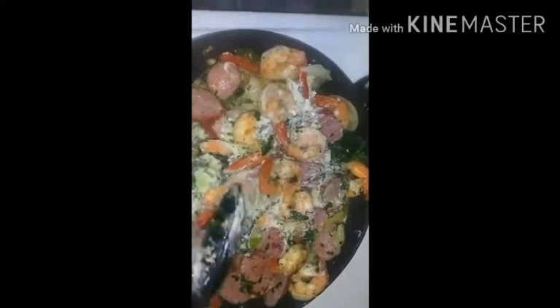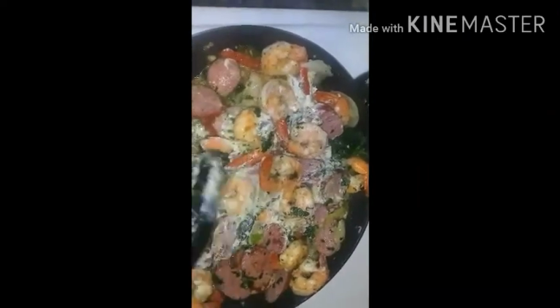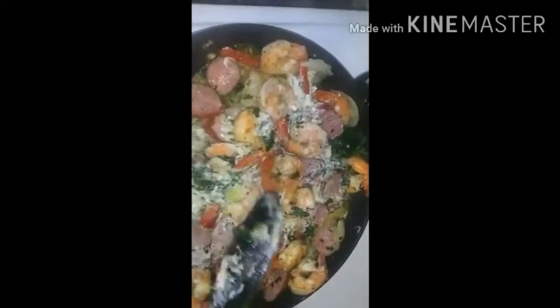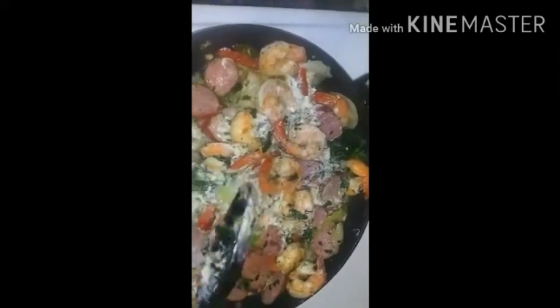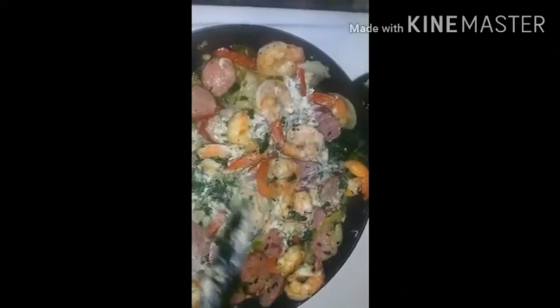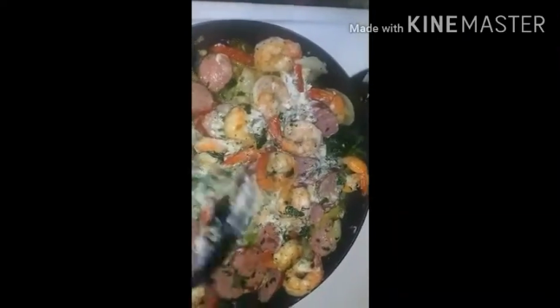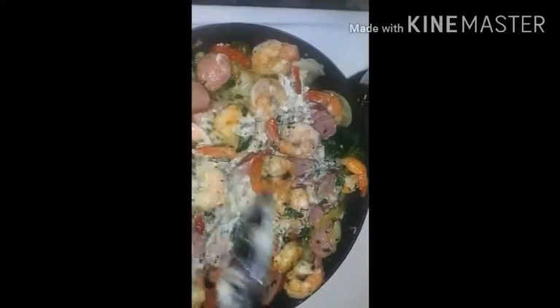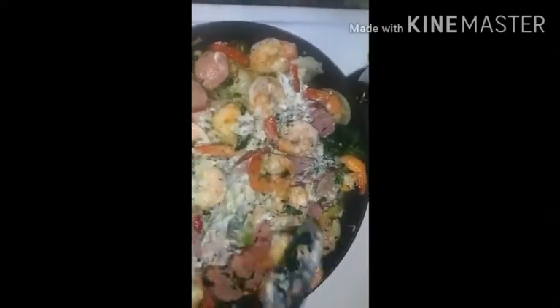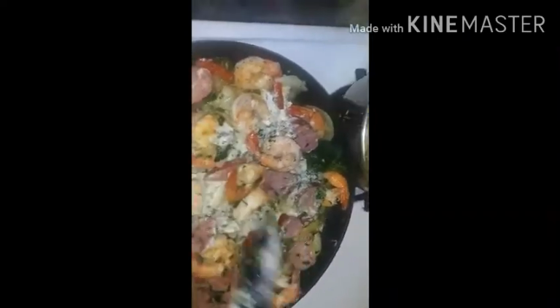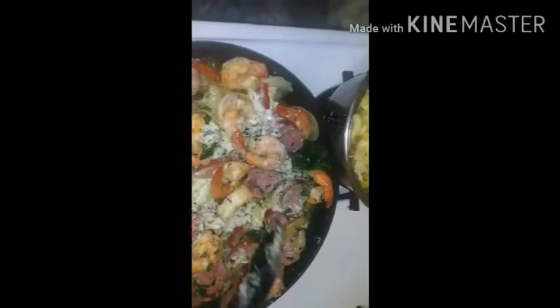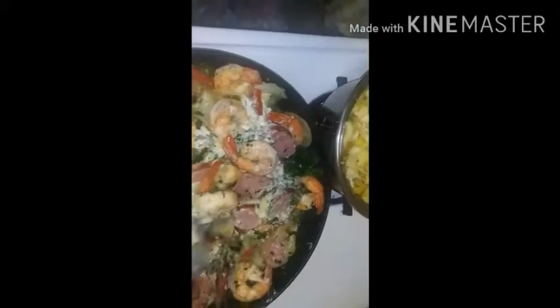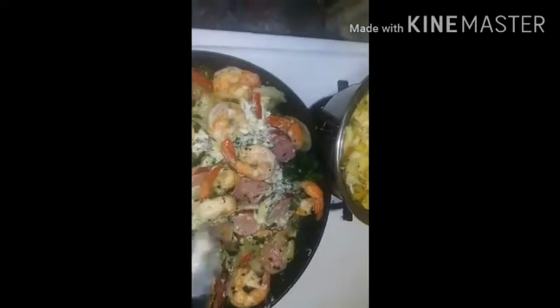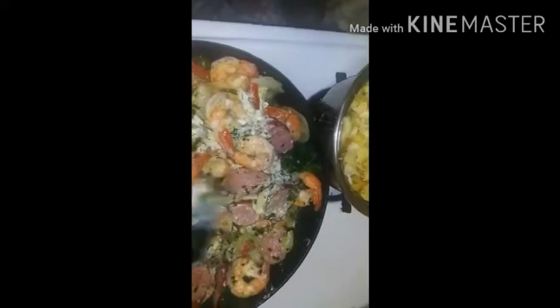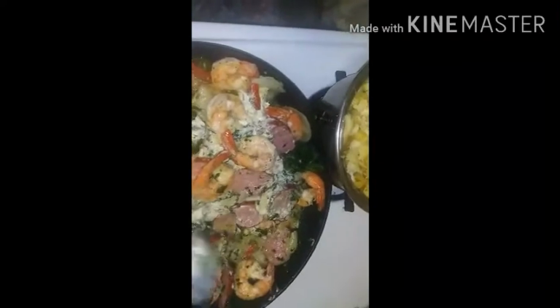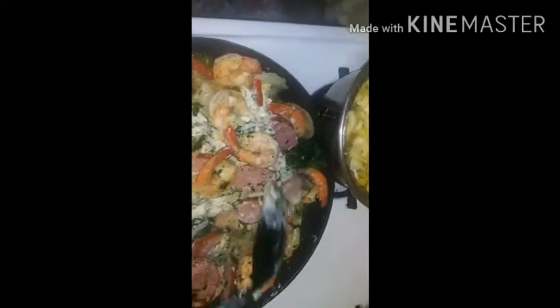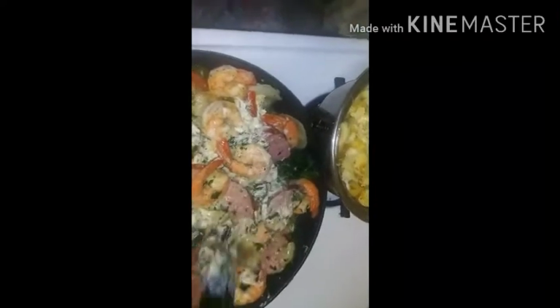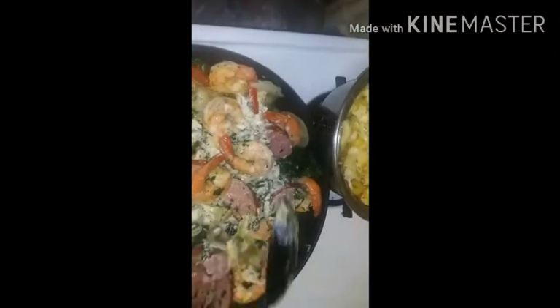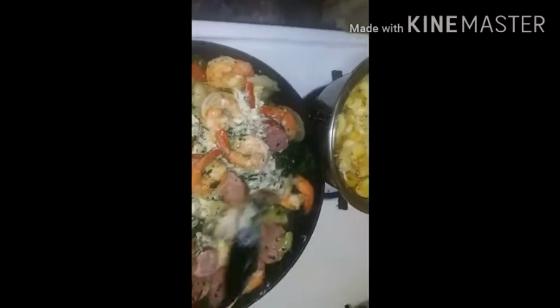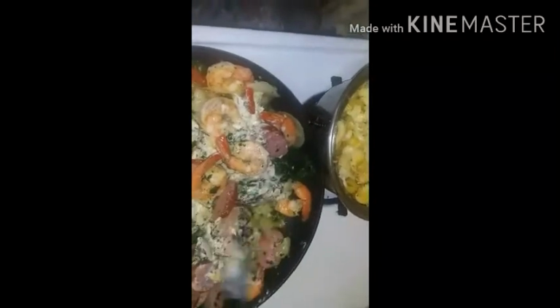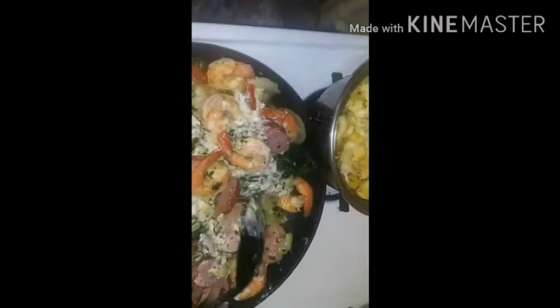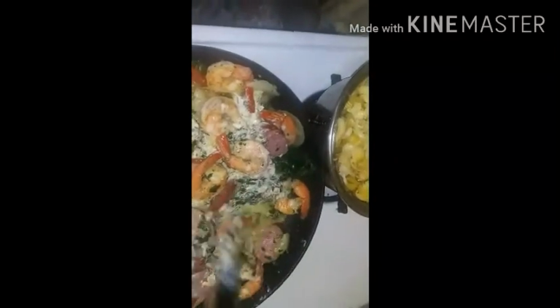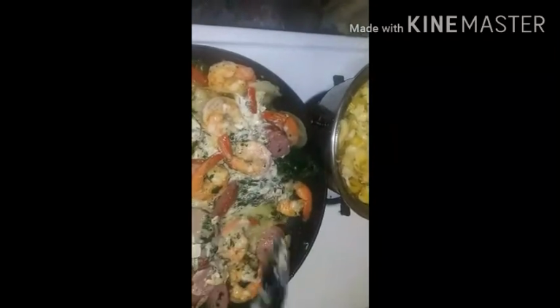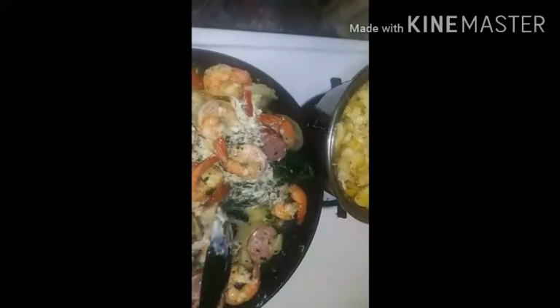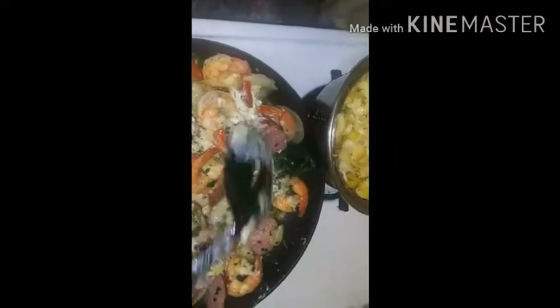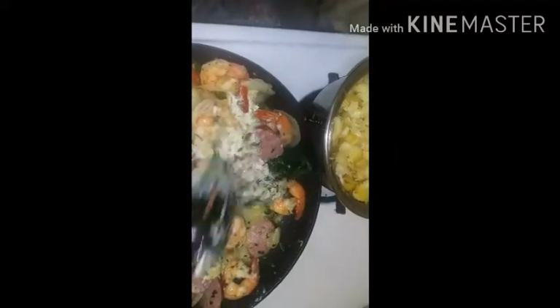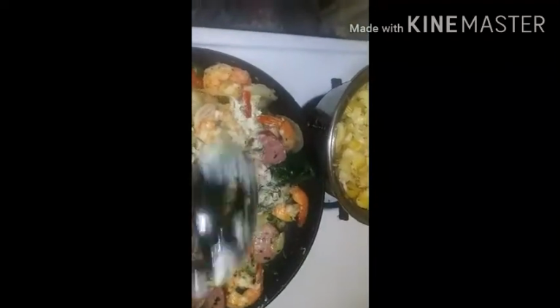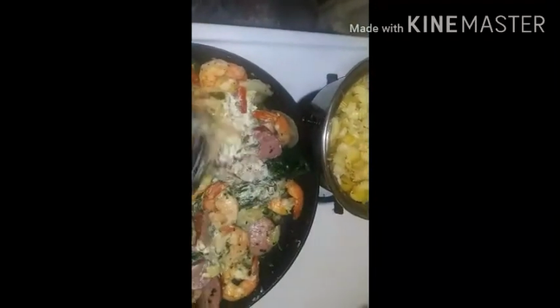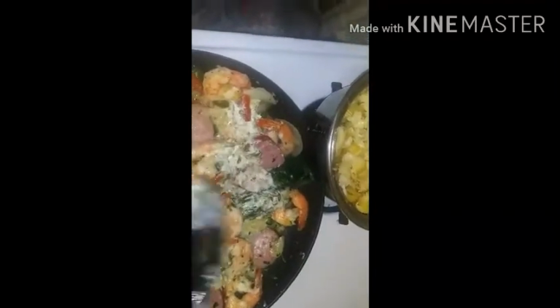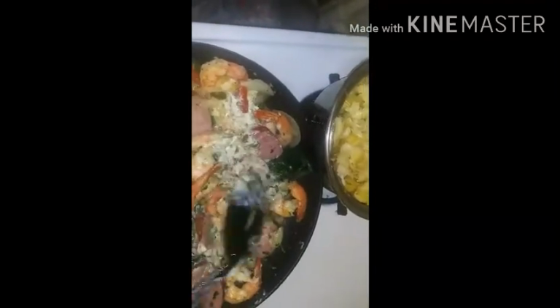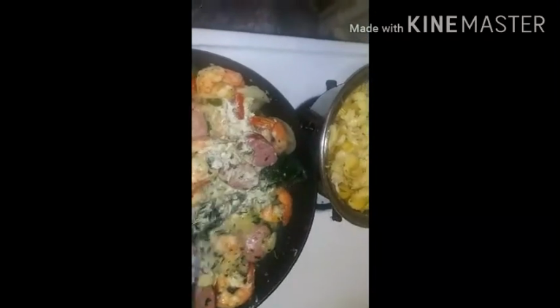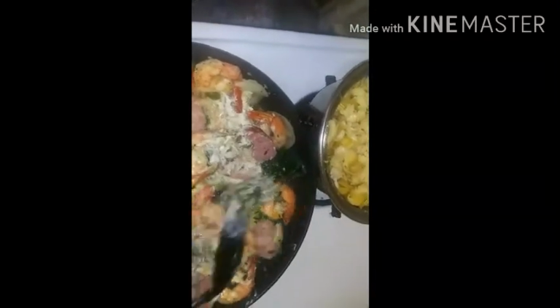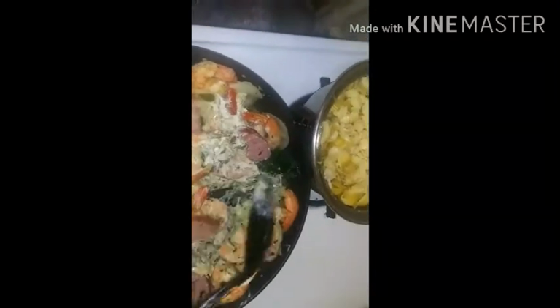This has real artichoke hearts in it, and it's surprising because the kids really do love it.